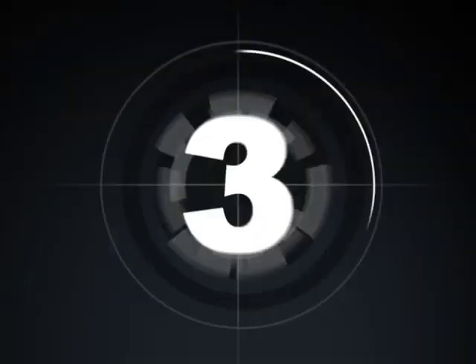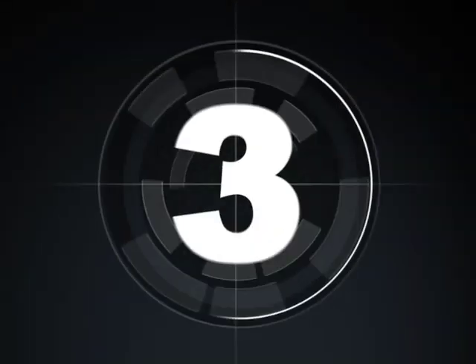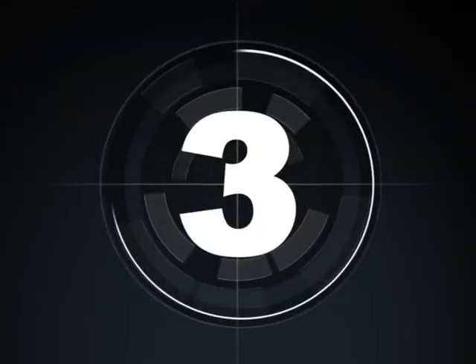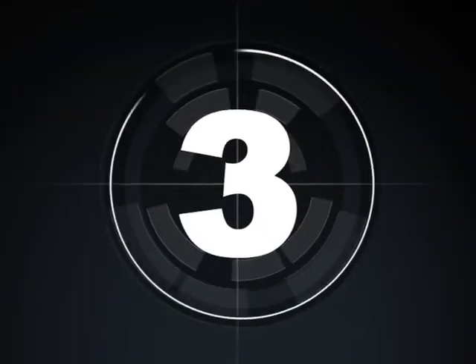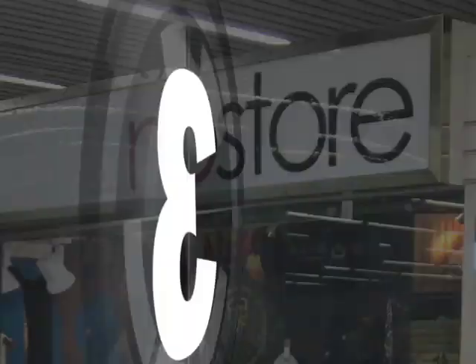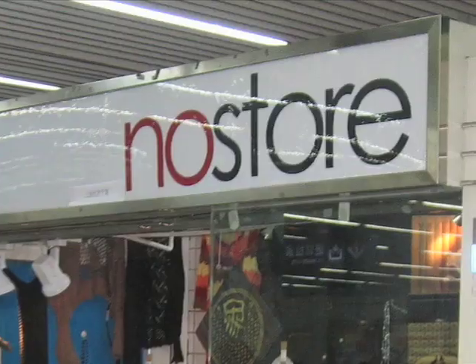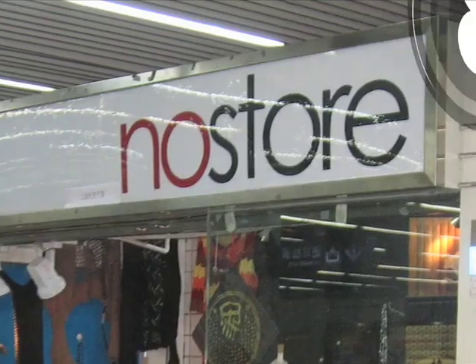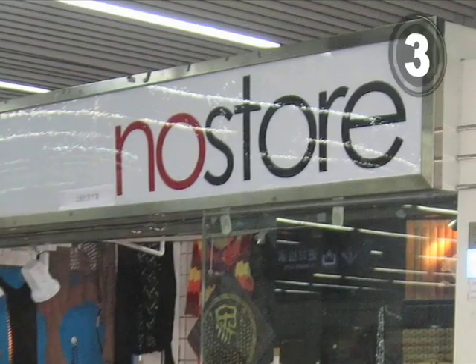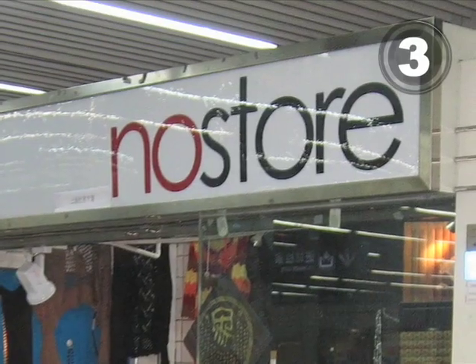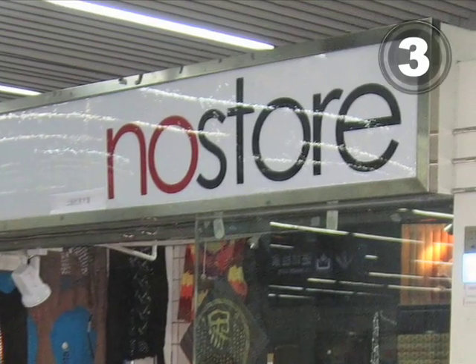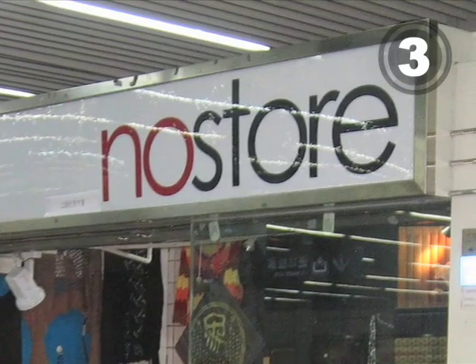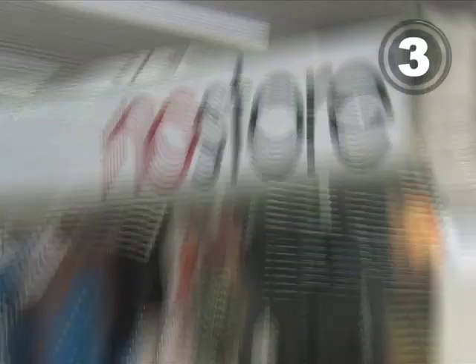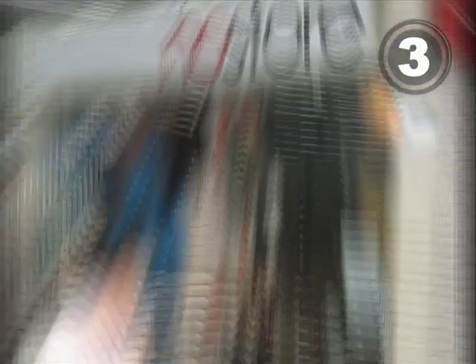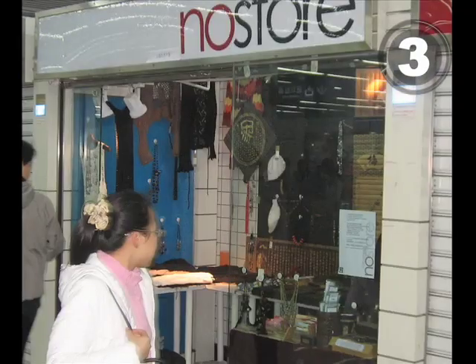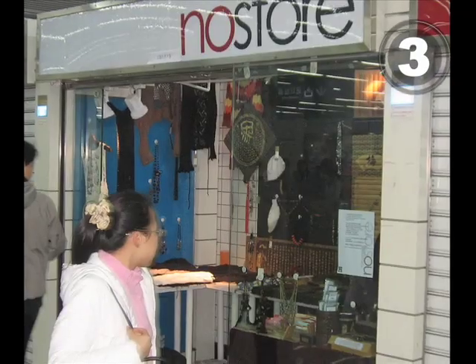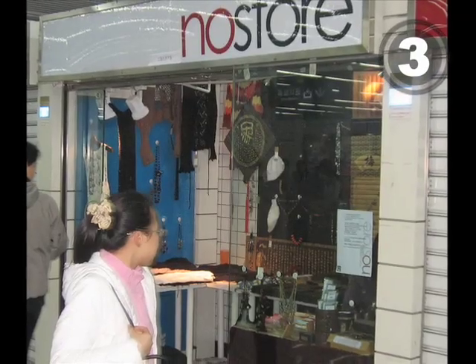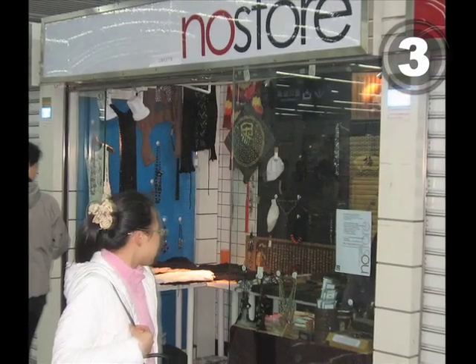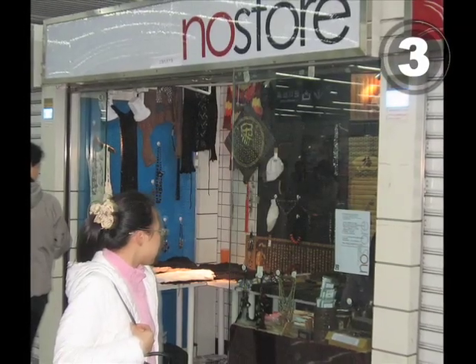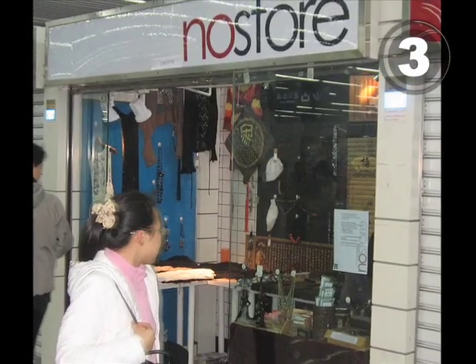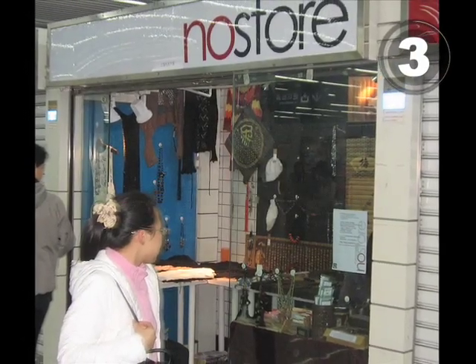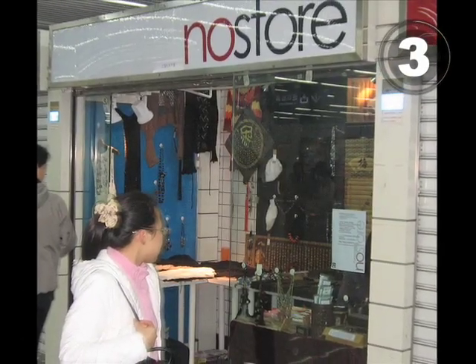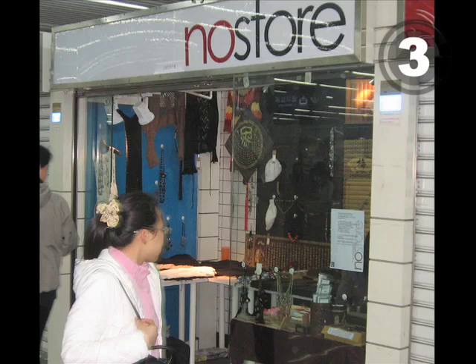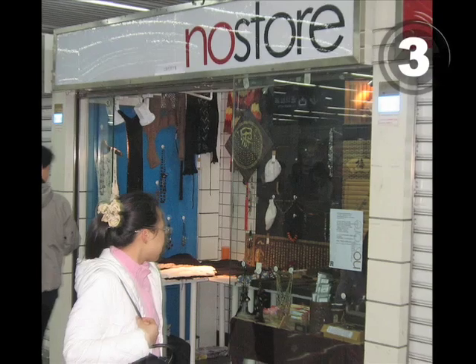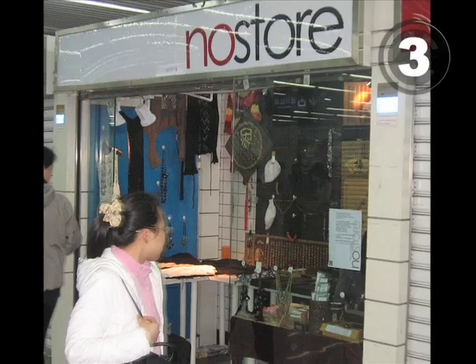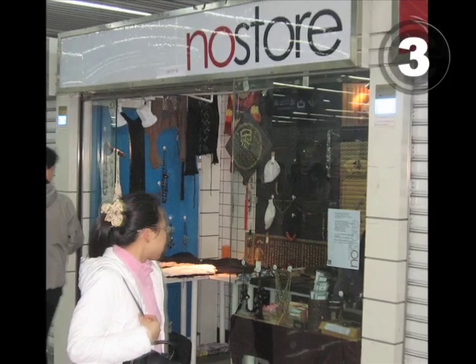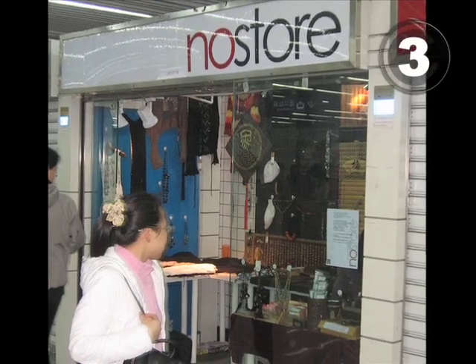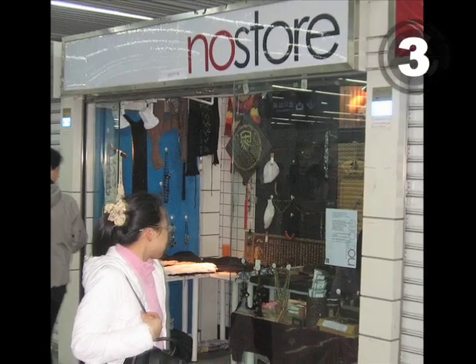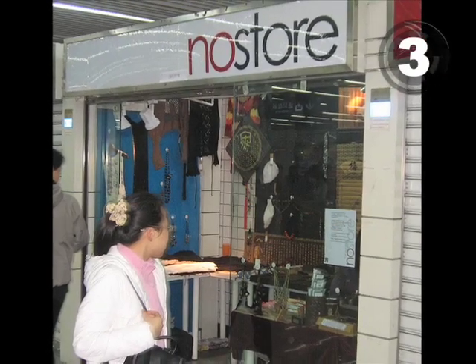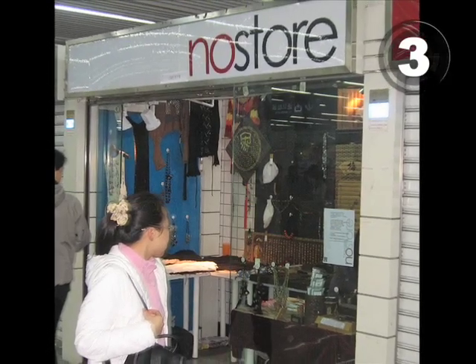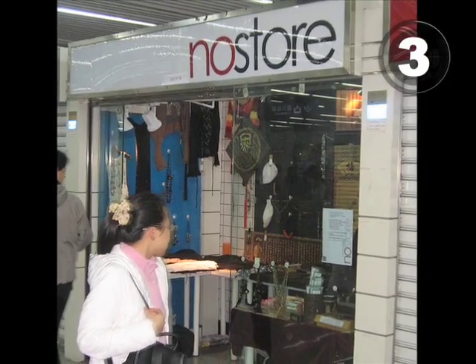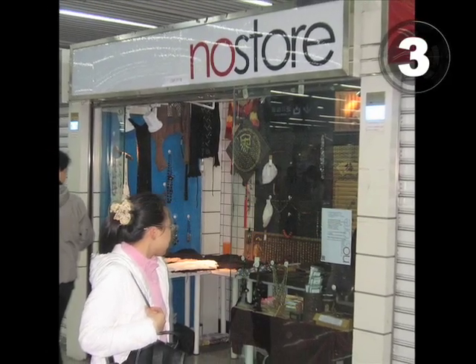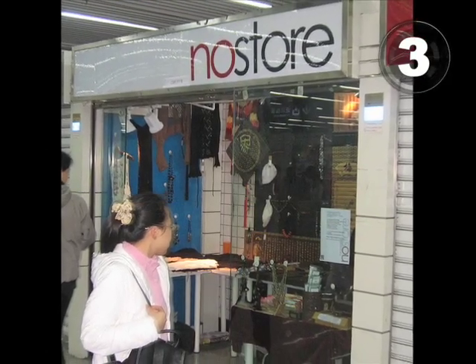At number 3, No Store is just a space that offers artisans one week of retail presence.